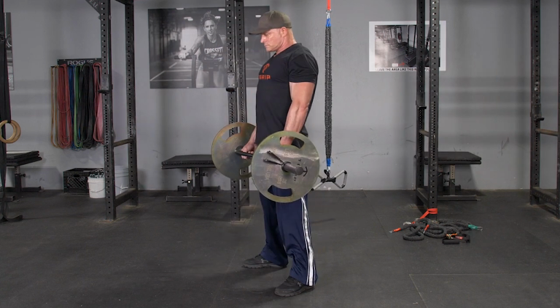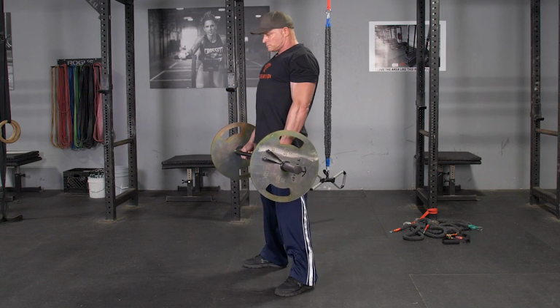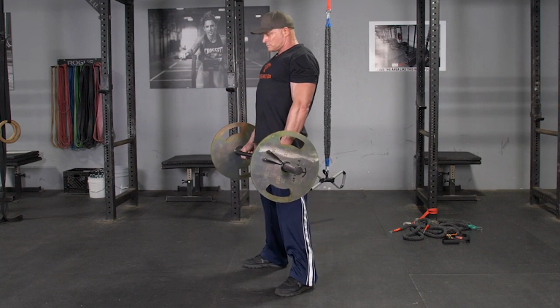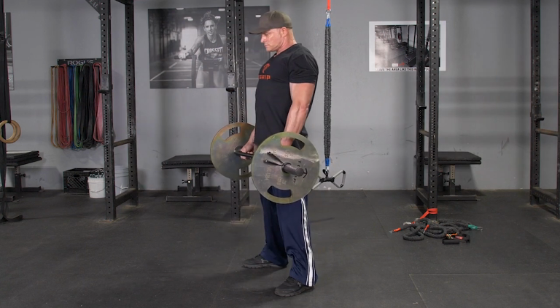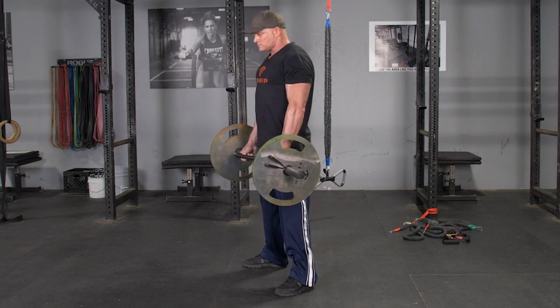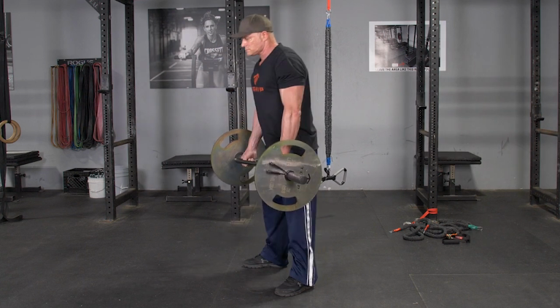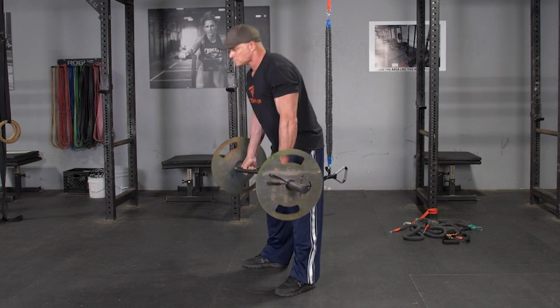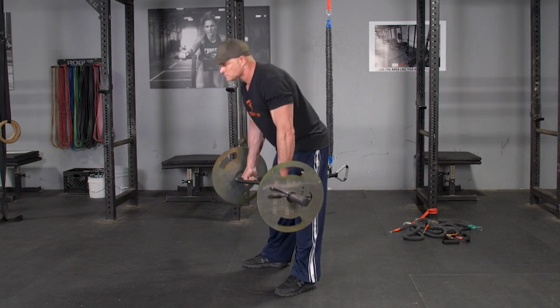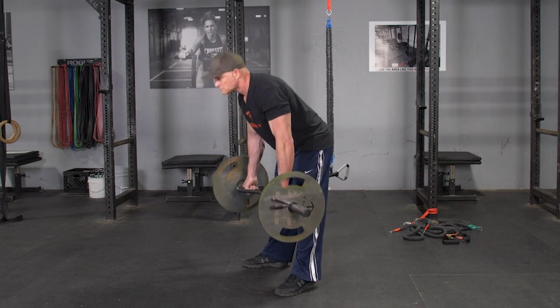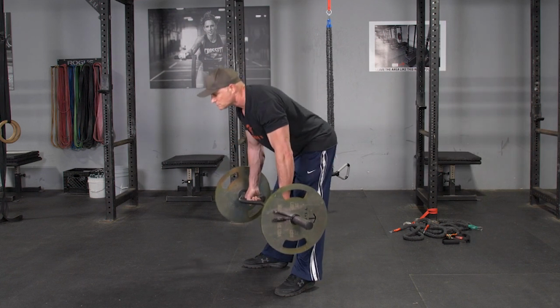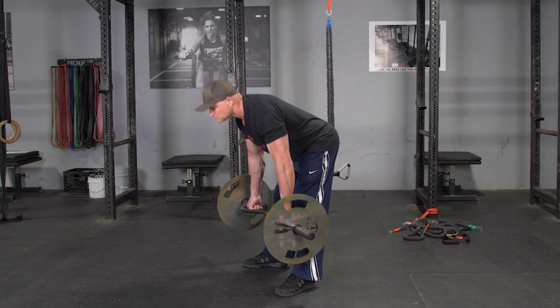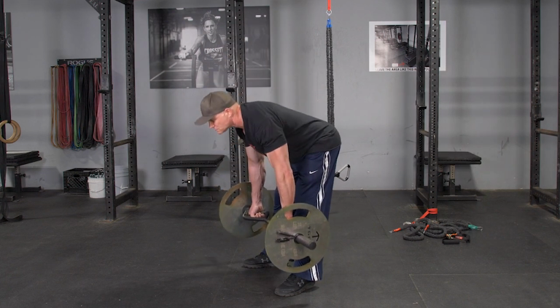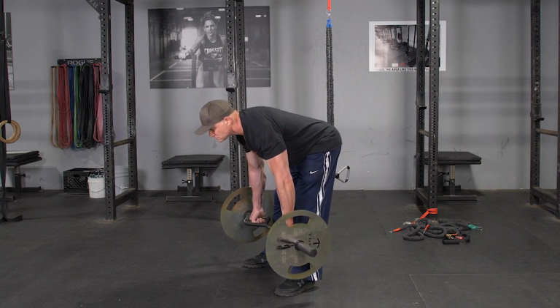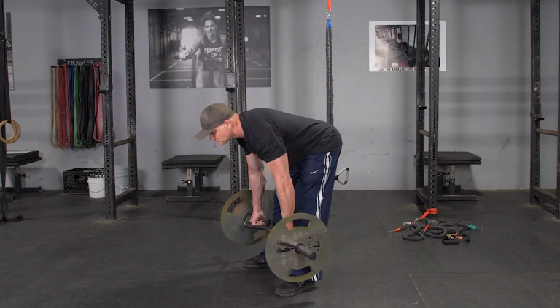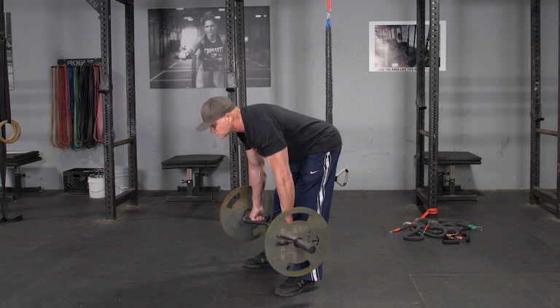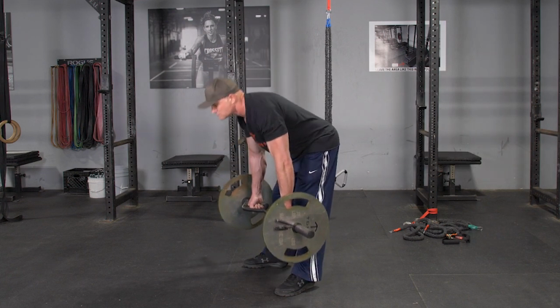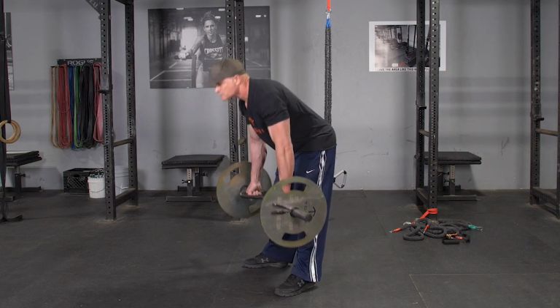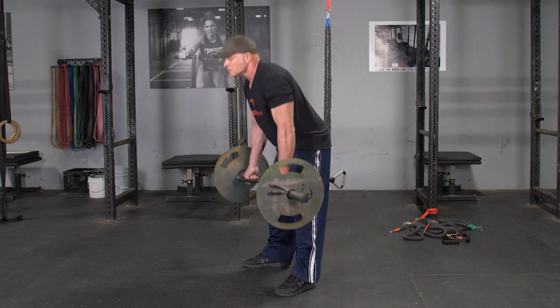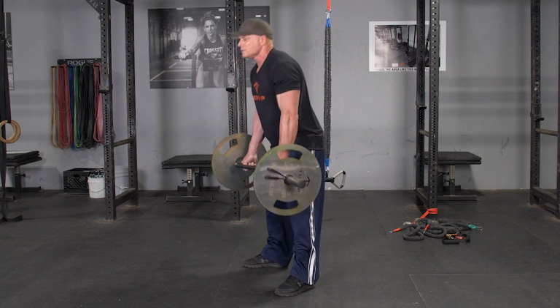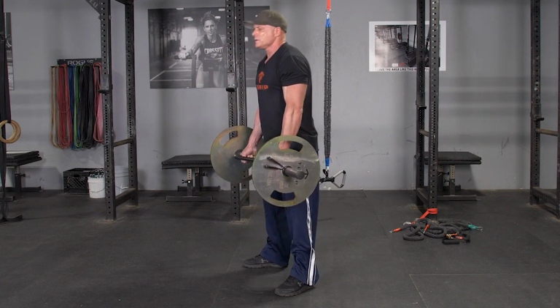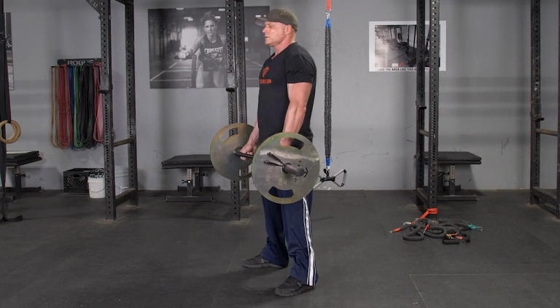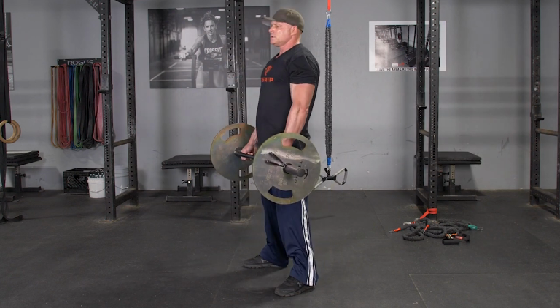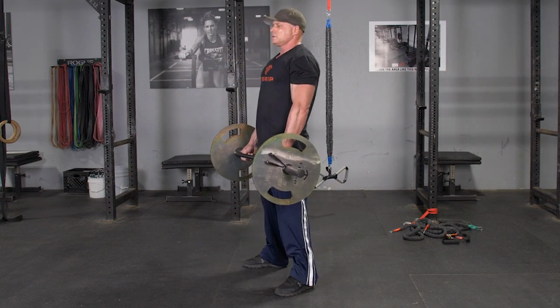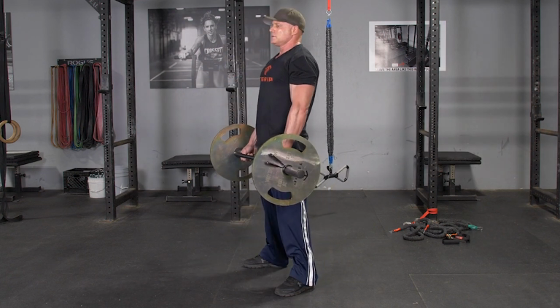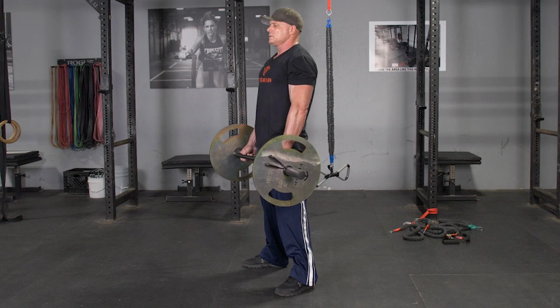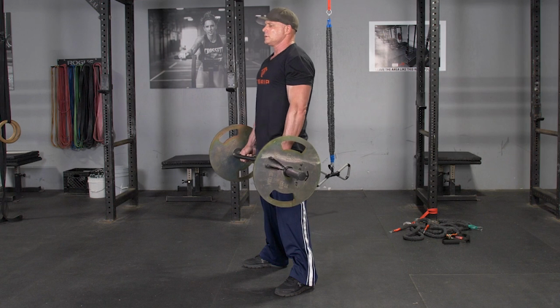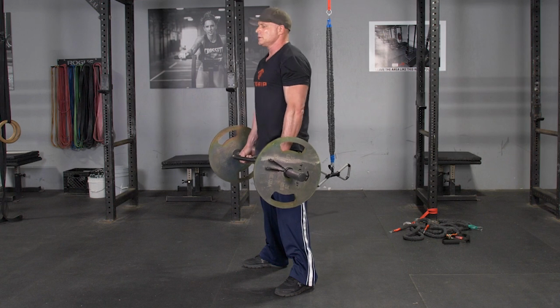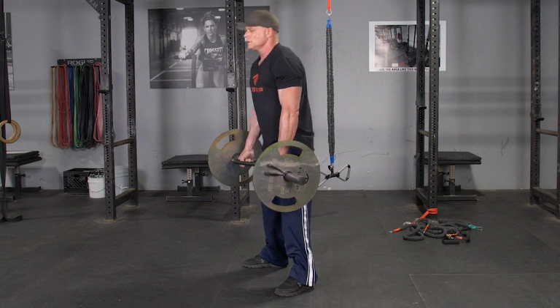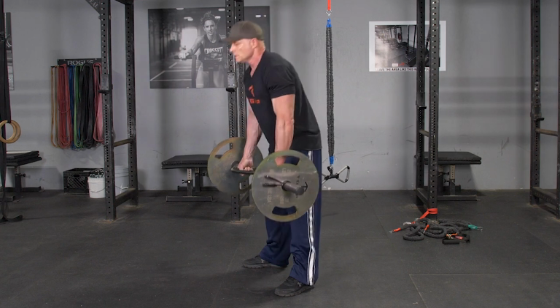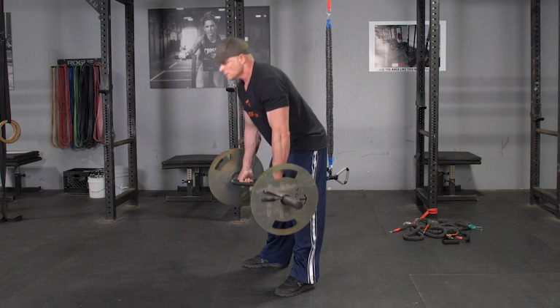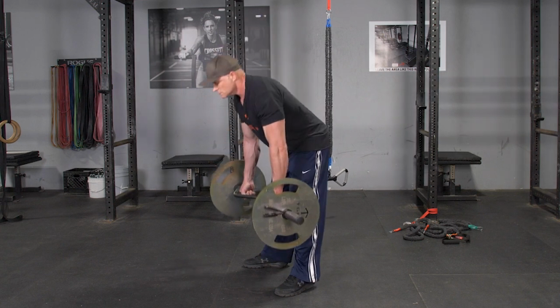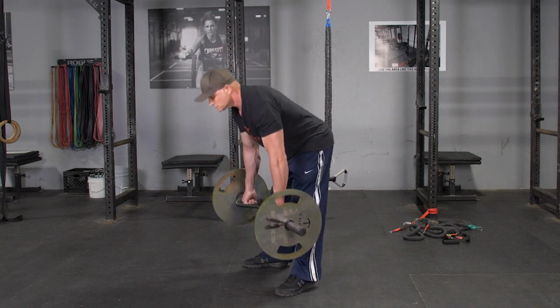From this position, squeeze your glutes and return to the starting position.